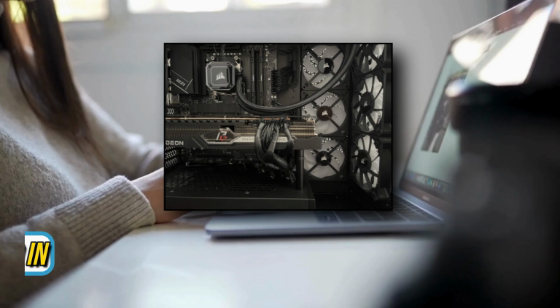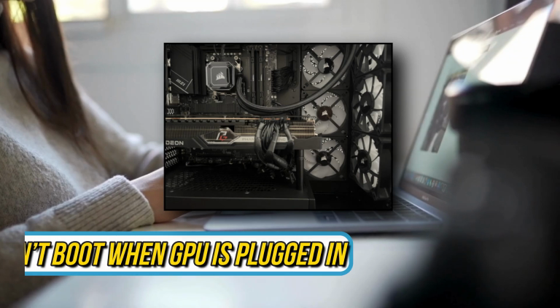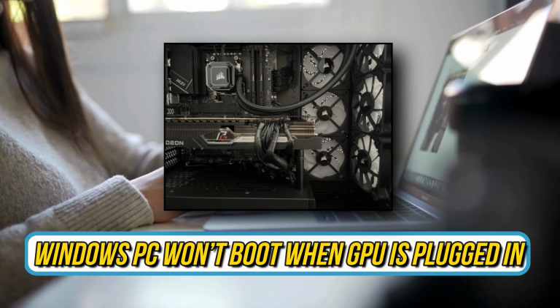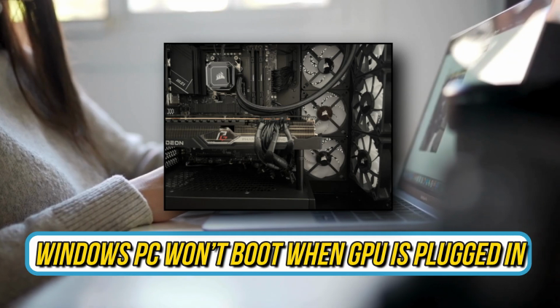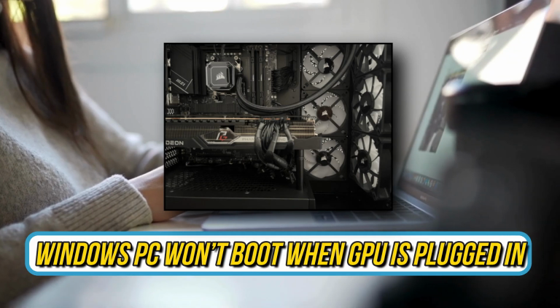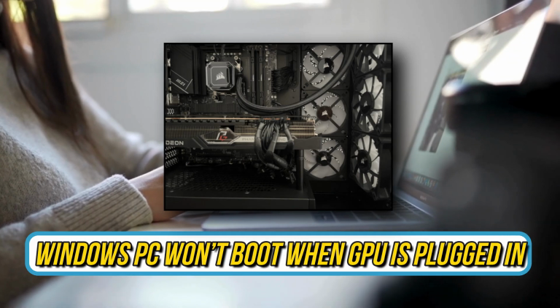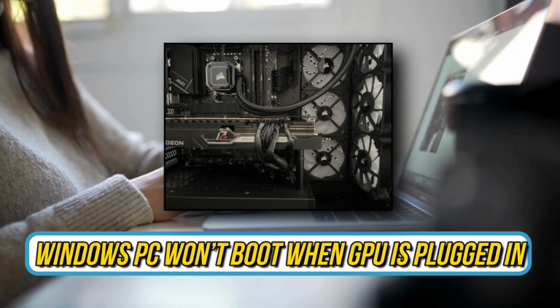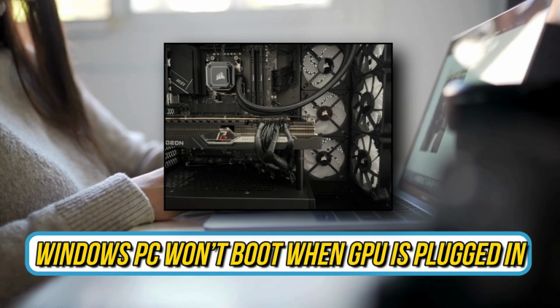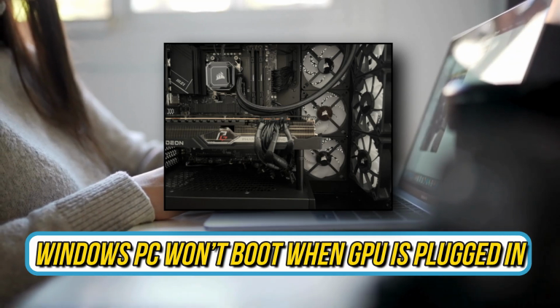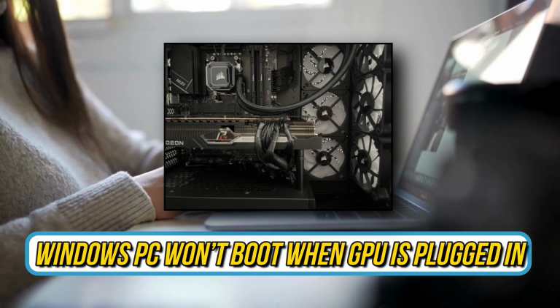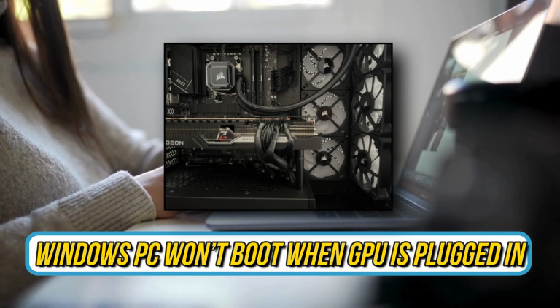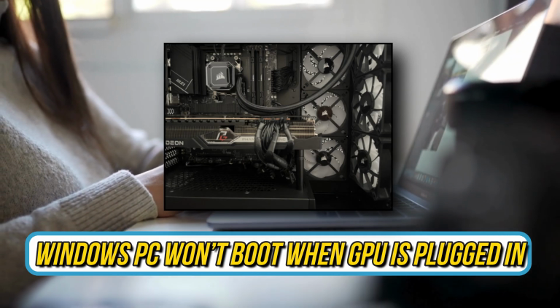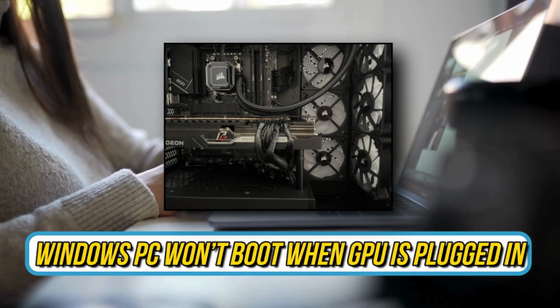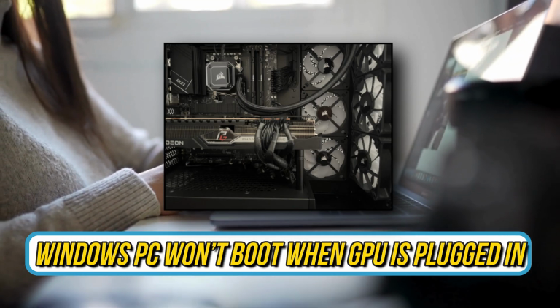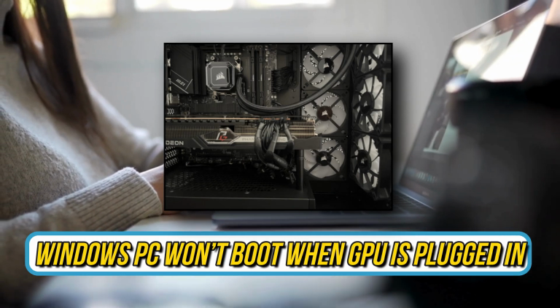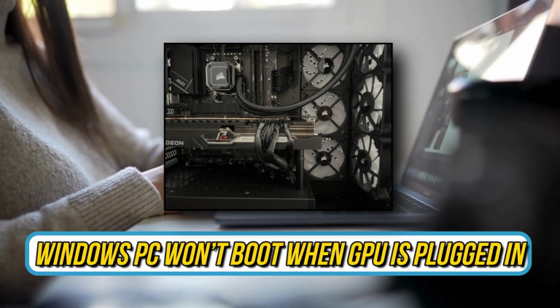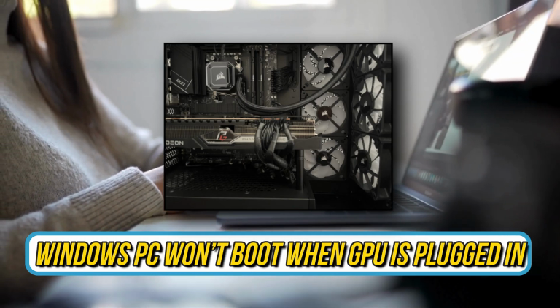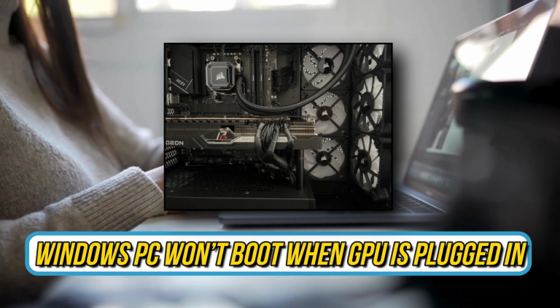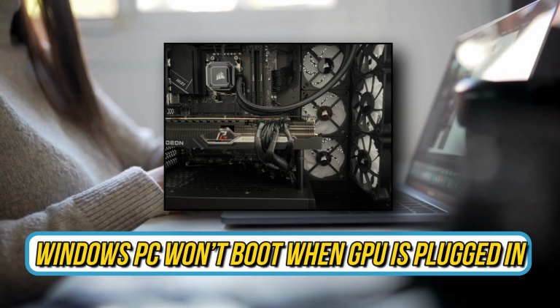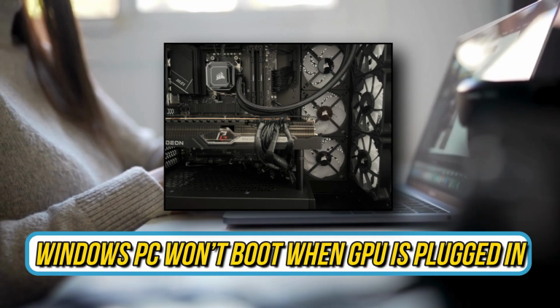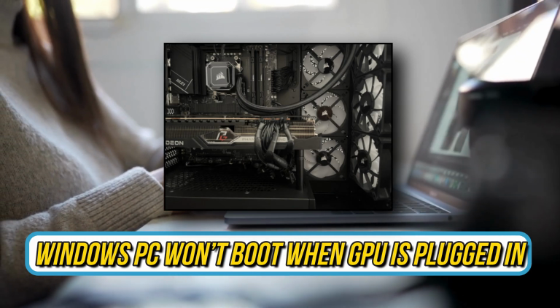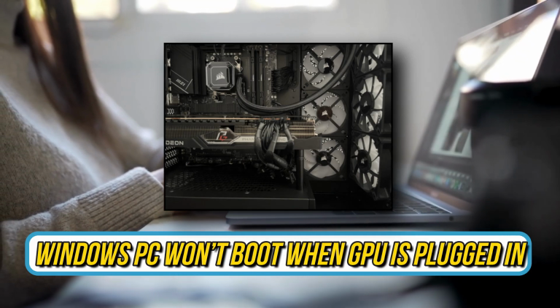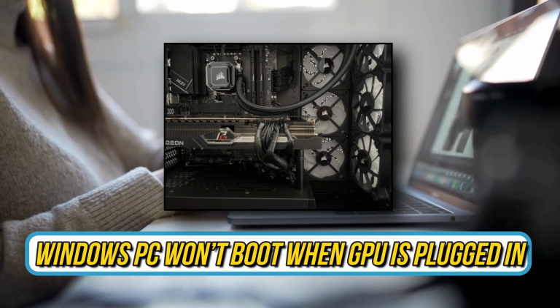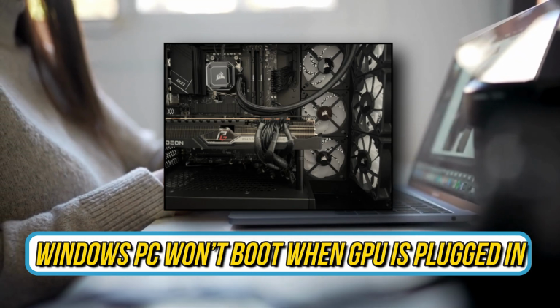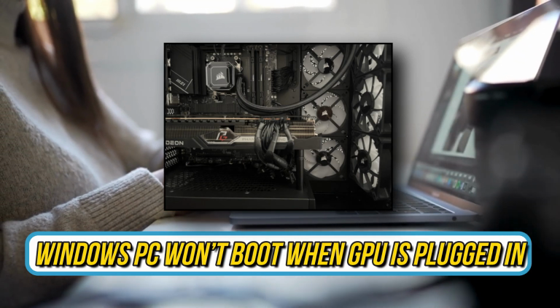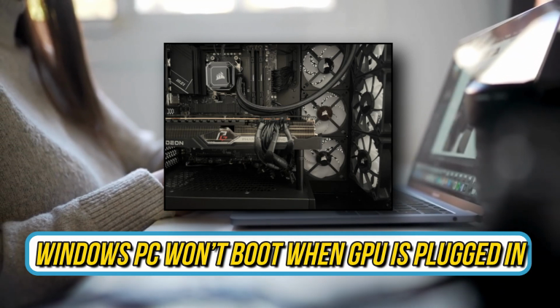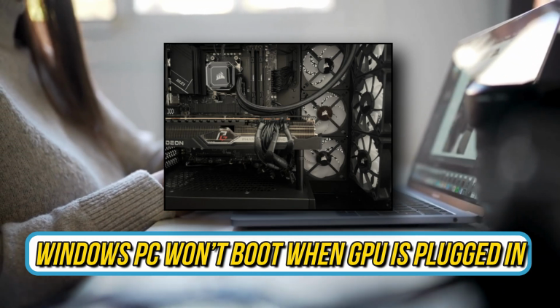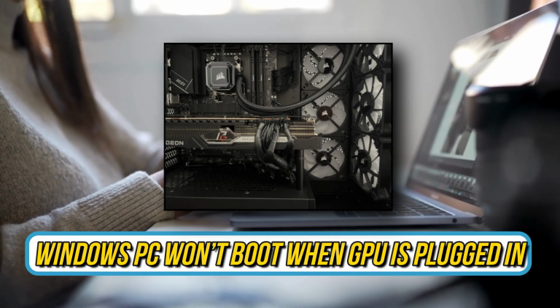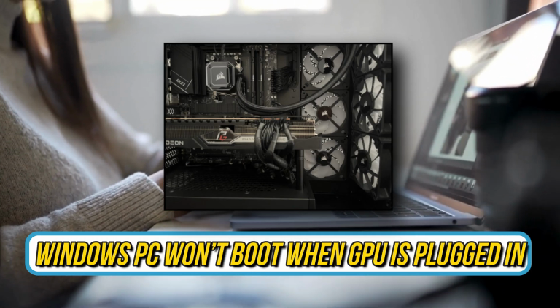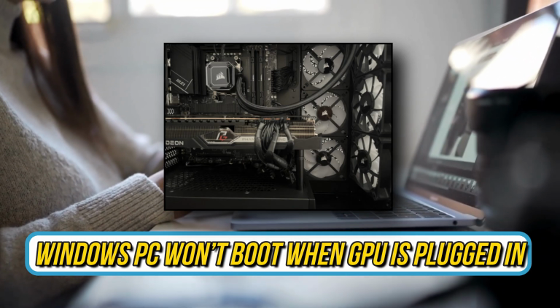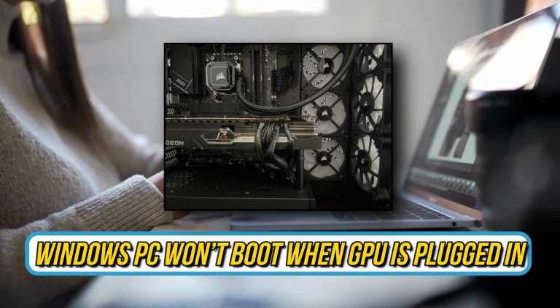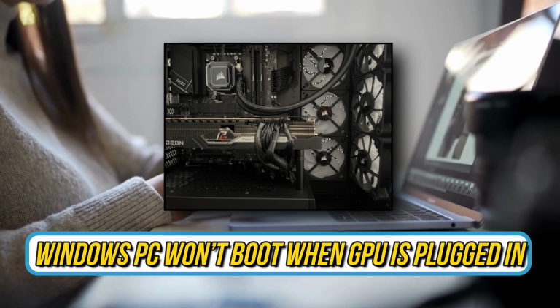Is your Windows PC not booting when a GPU is plugged in? Then you are at the right place — here is how to fix the issue.